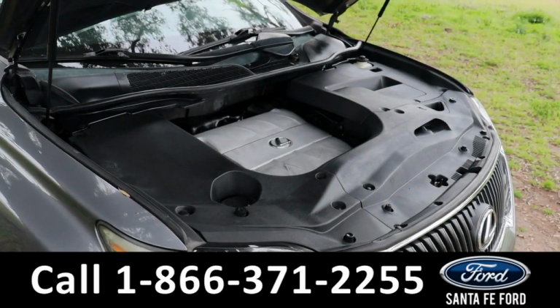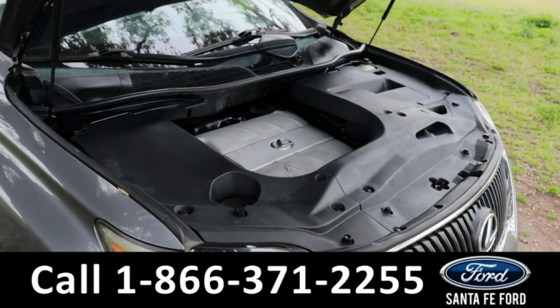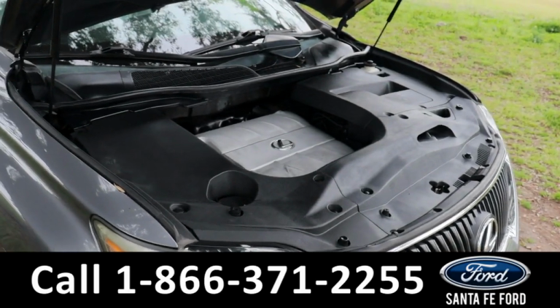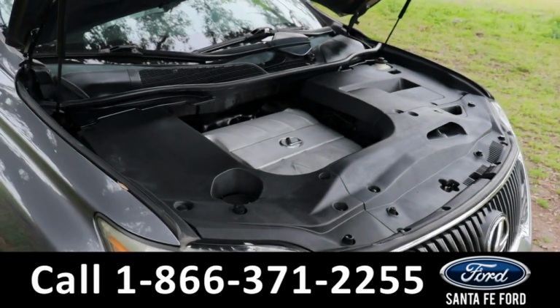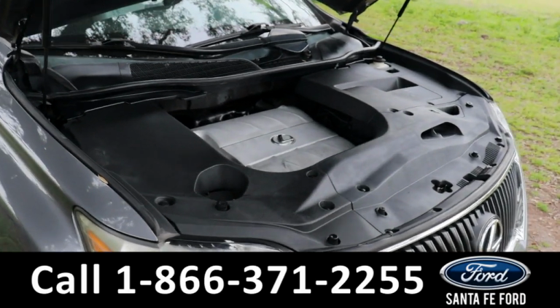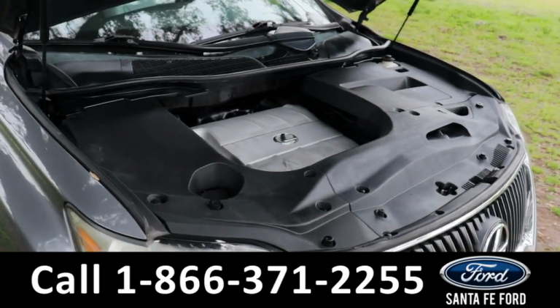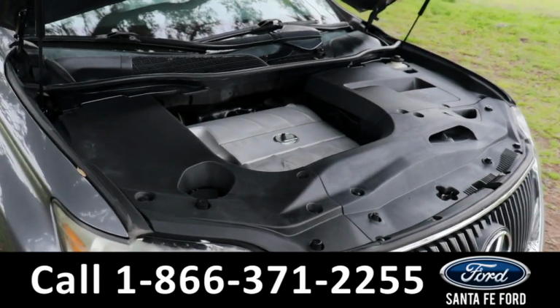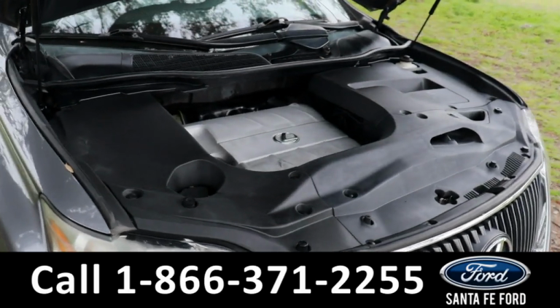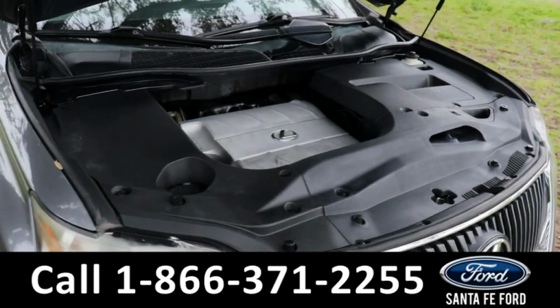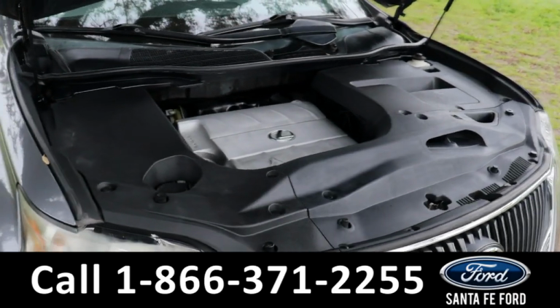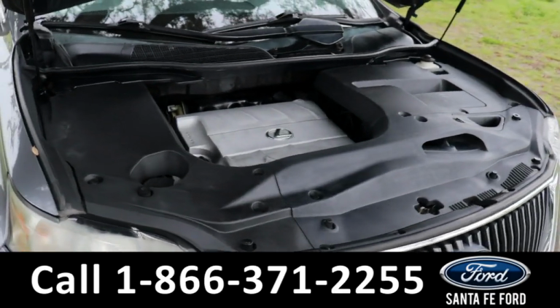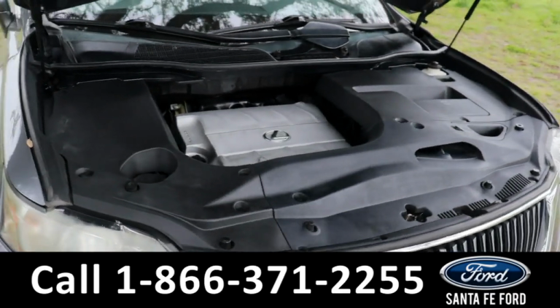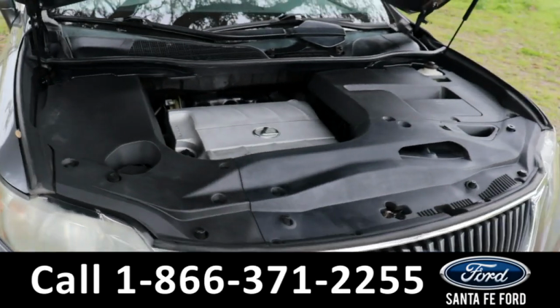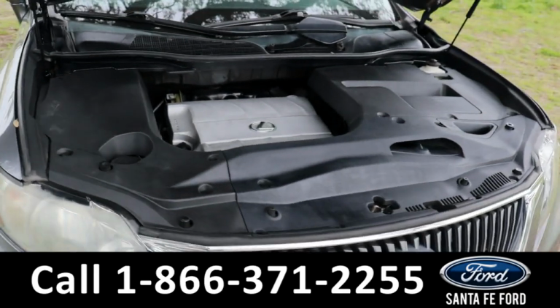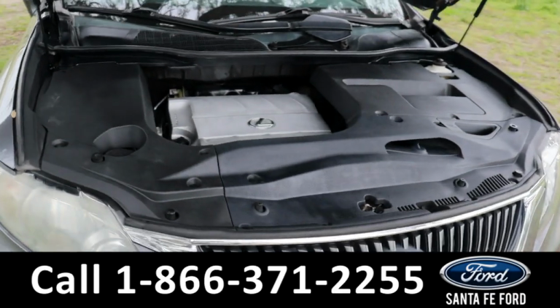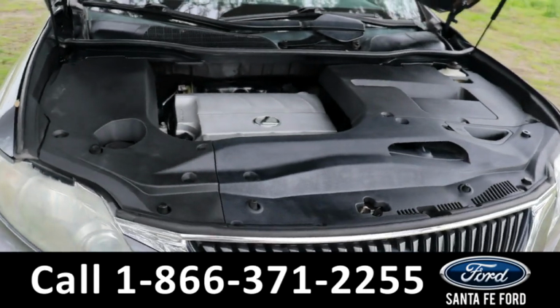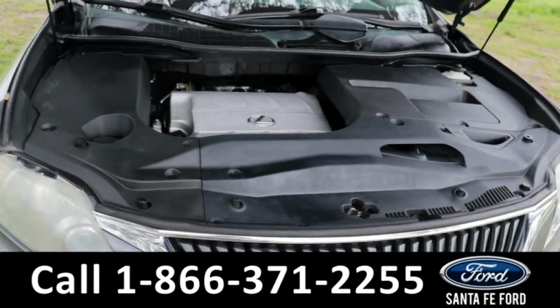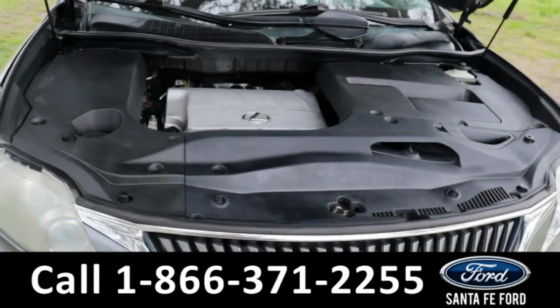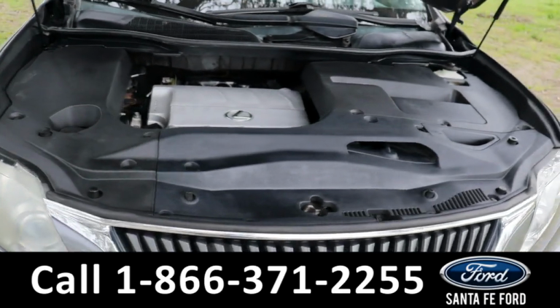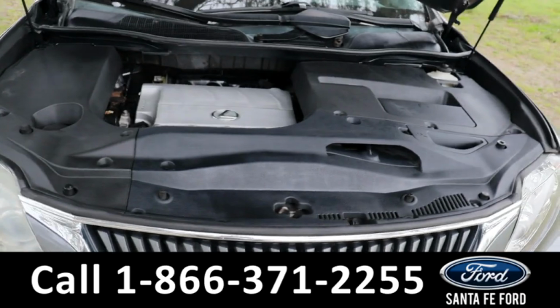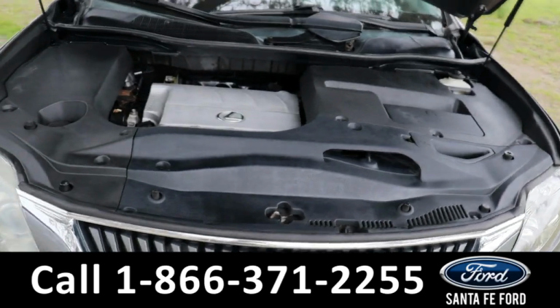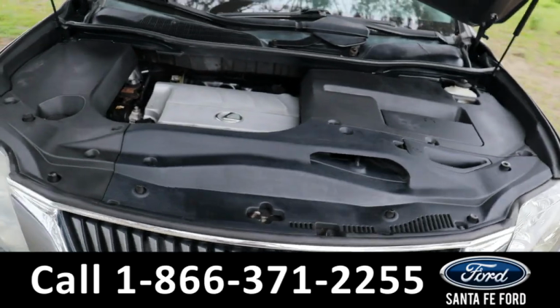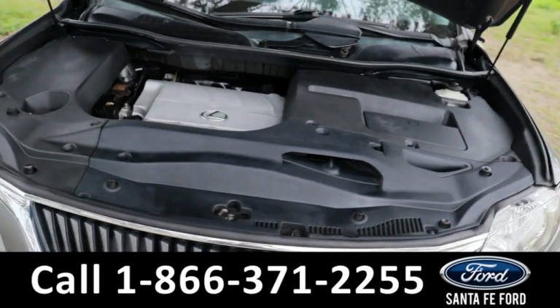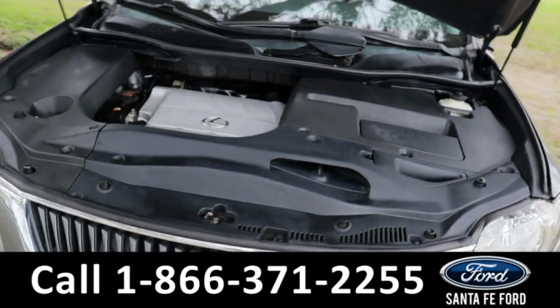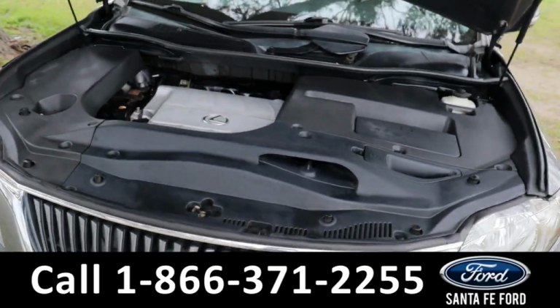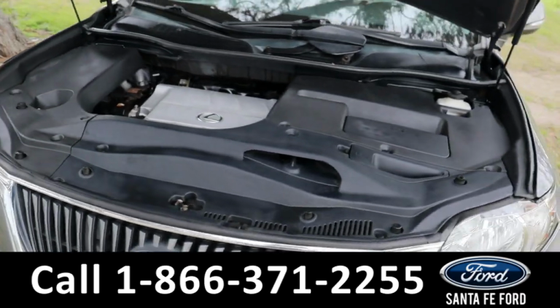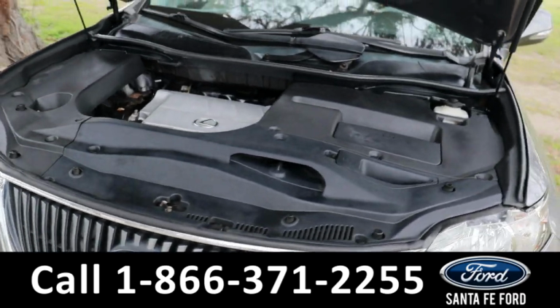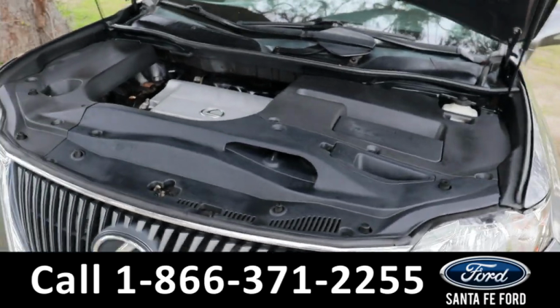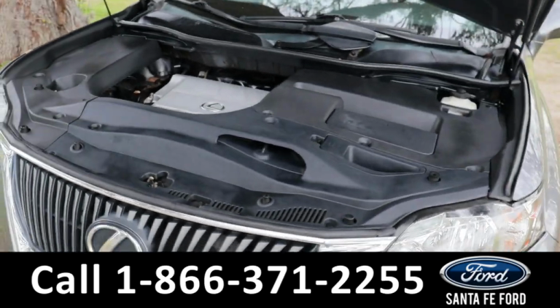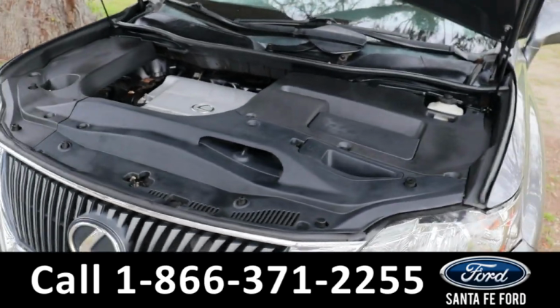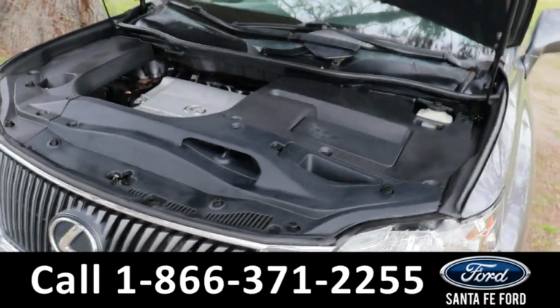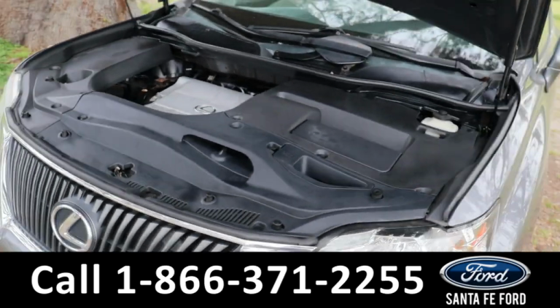Taking a look under the hood, this has a 3.5 liter V6 engine.